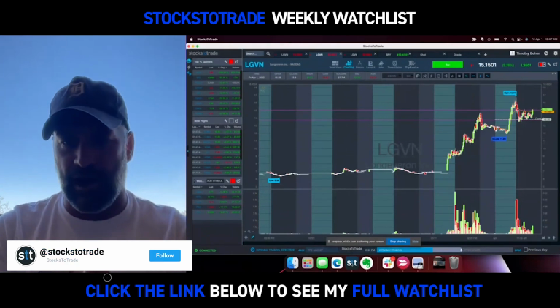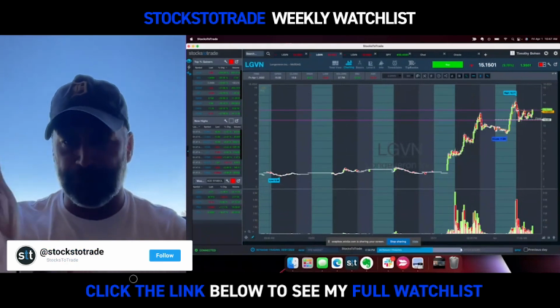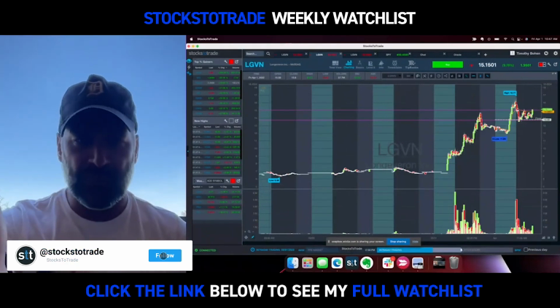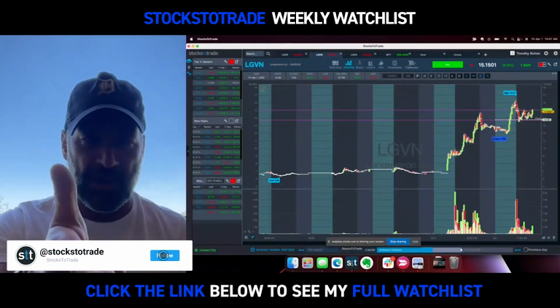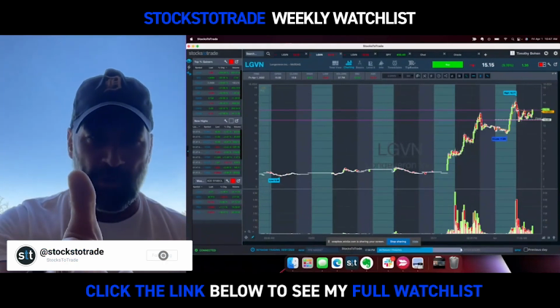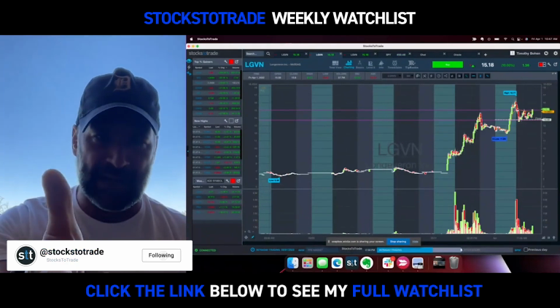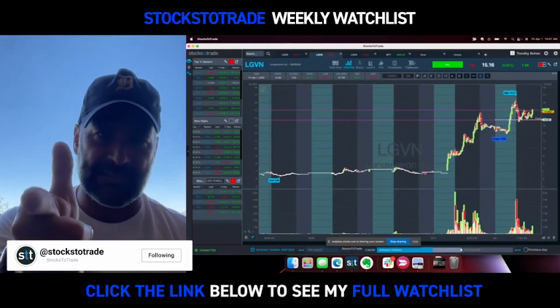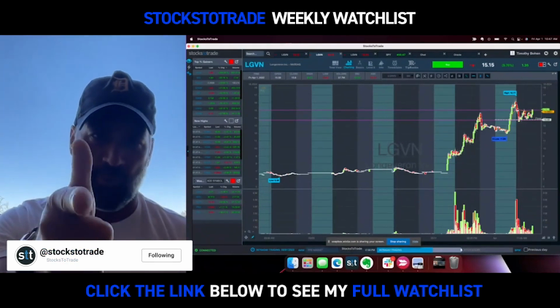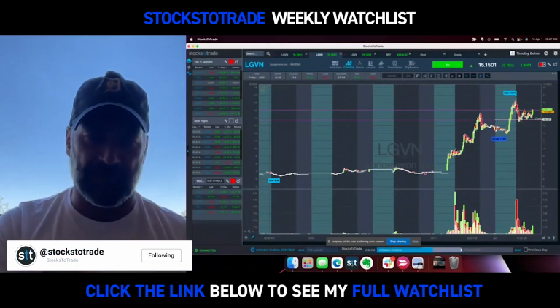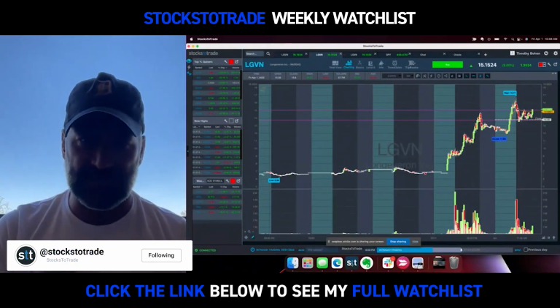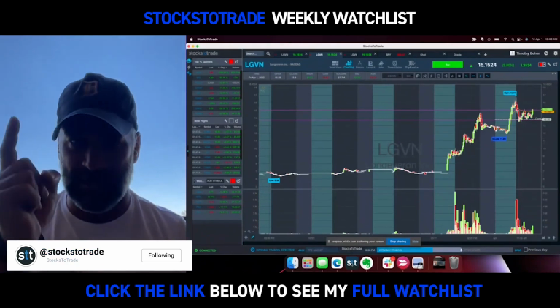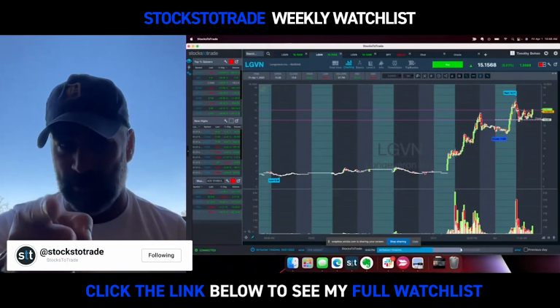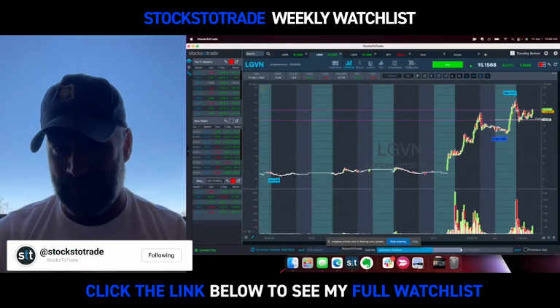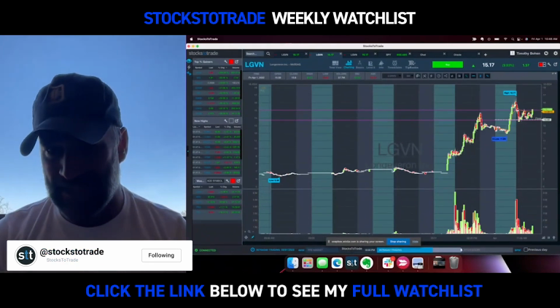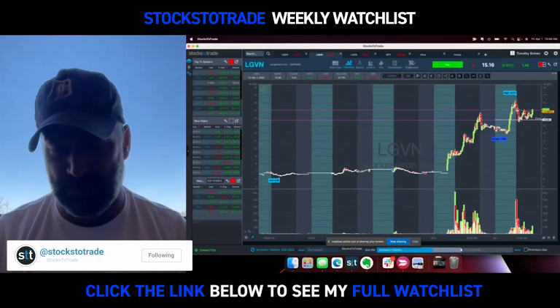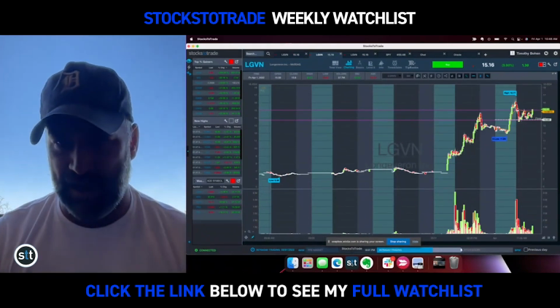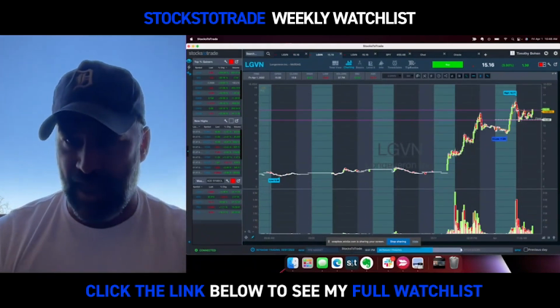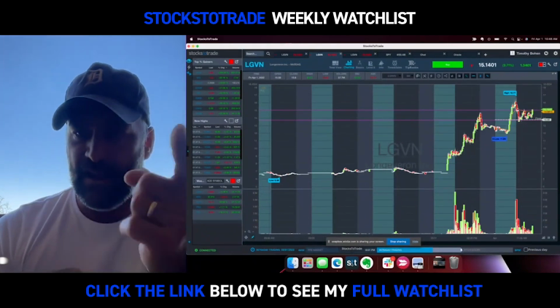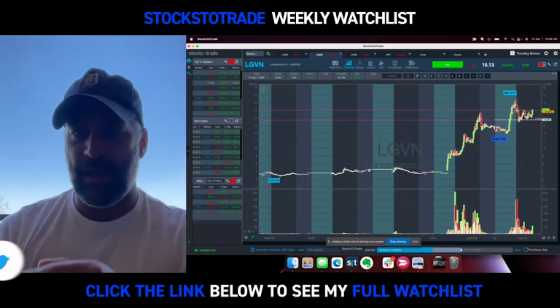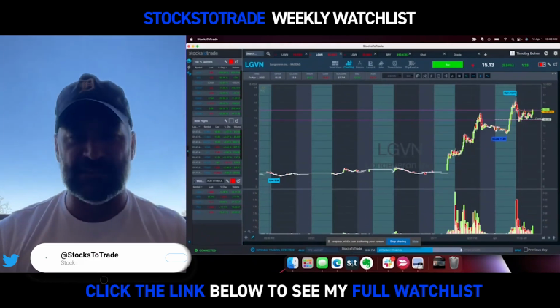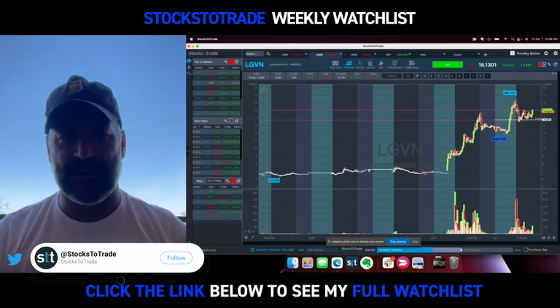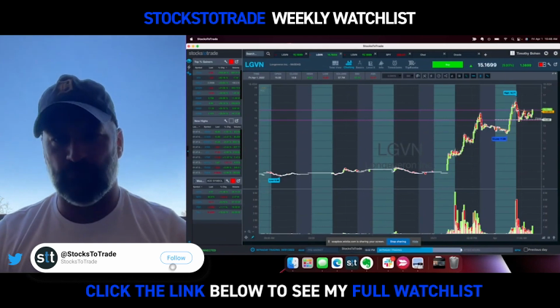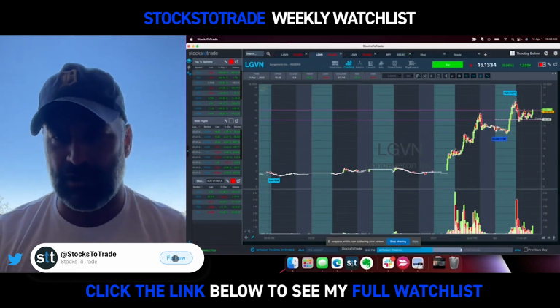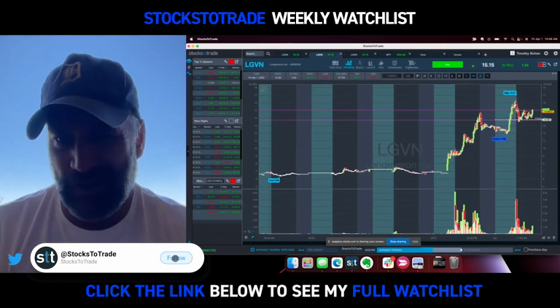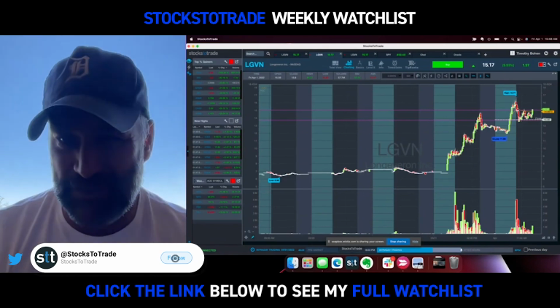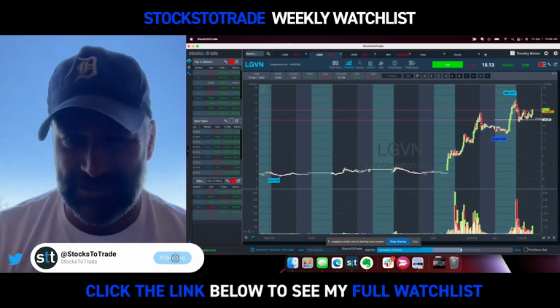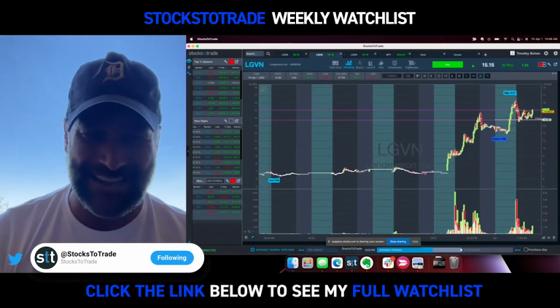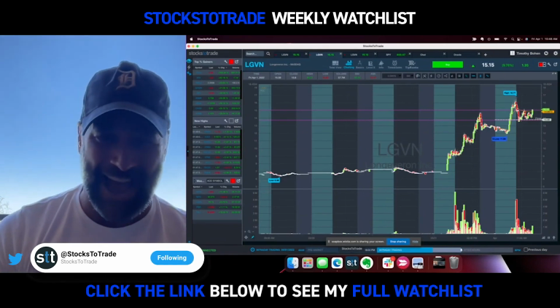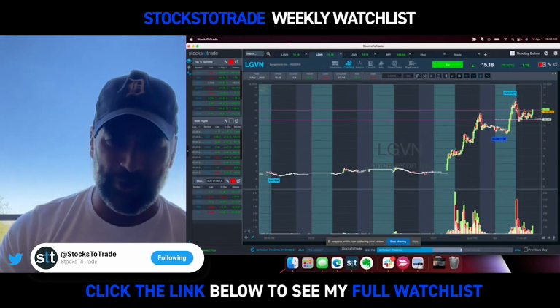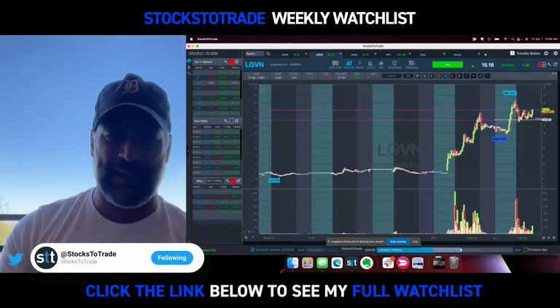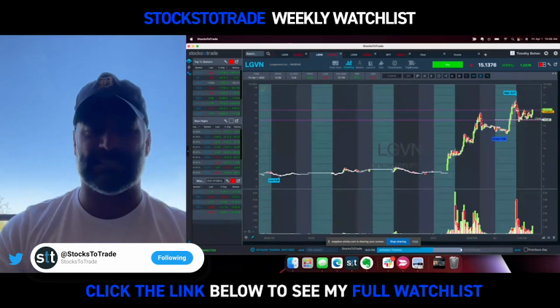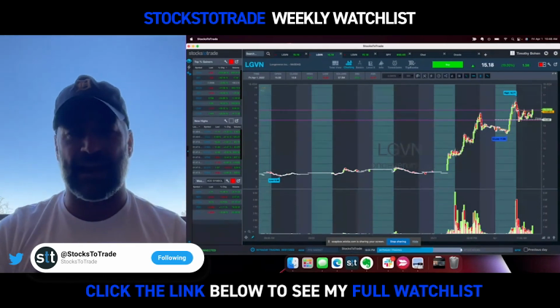All right, number one hot sector to watch for next week: oil and gas. Keep an eye on that. That being said, our feature is a non-oil-and-gas stock.